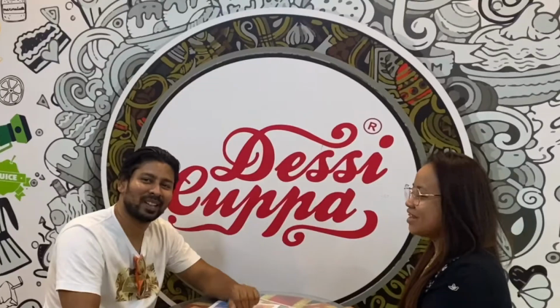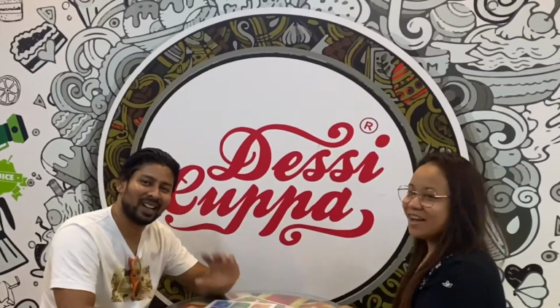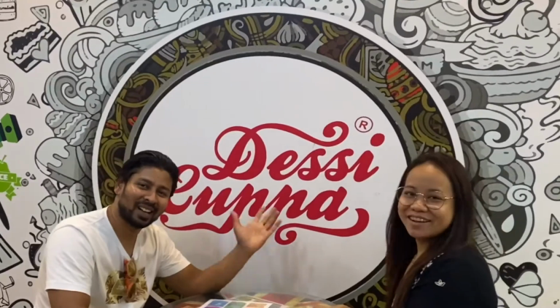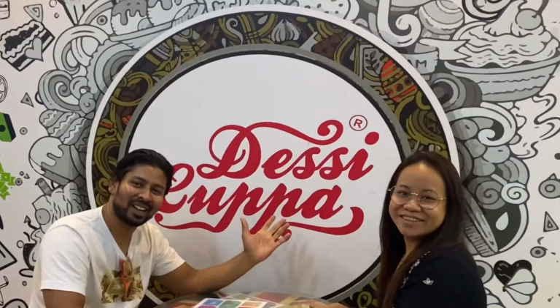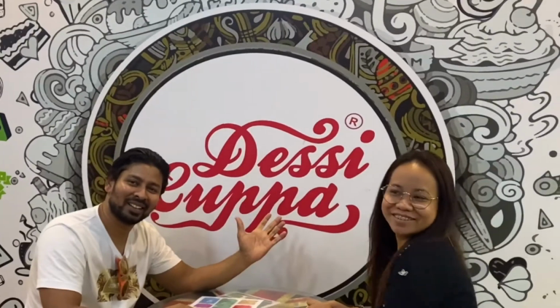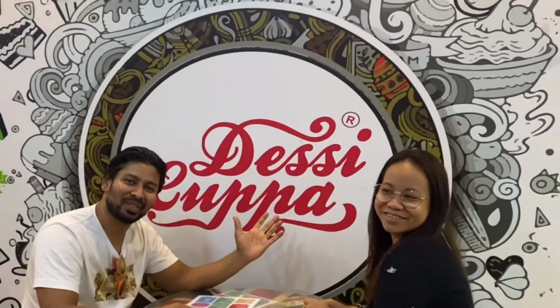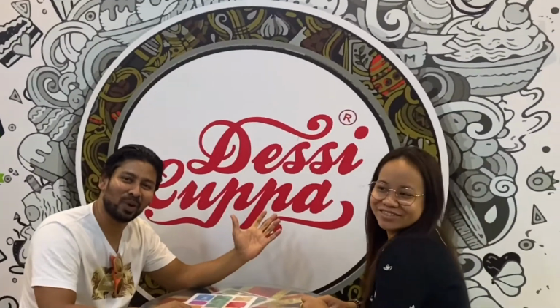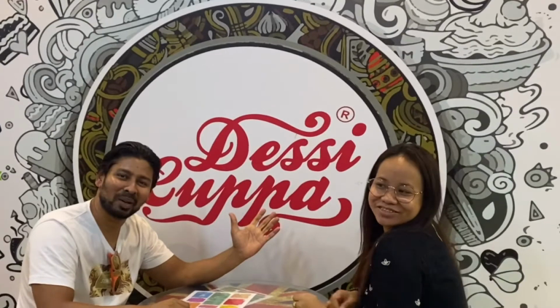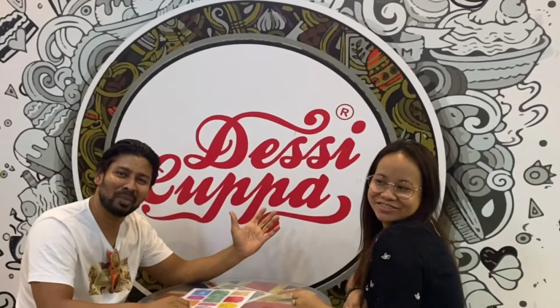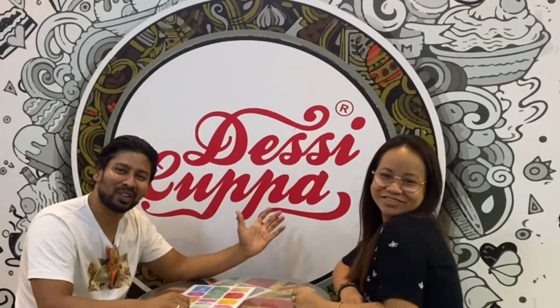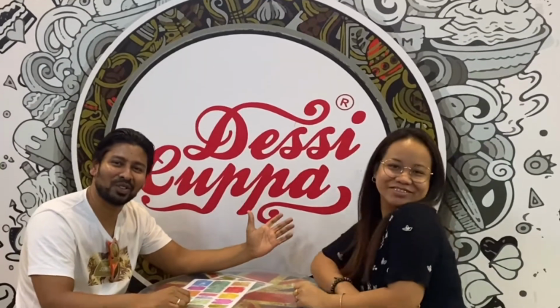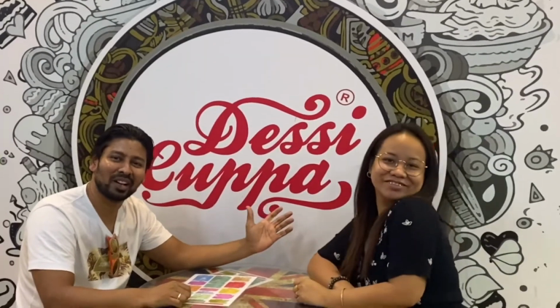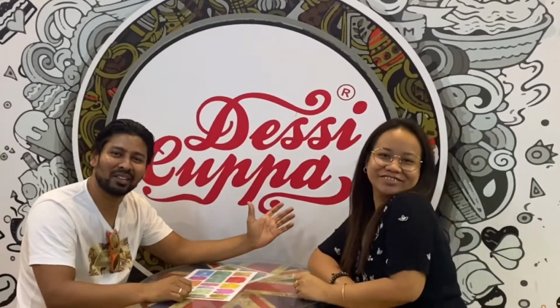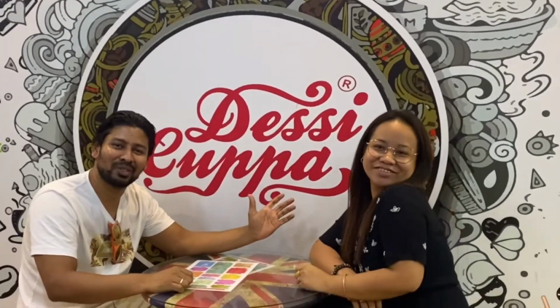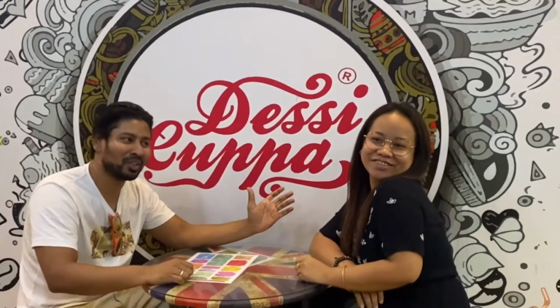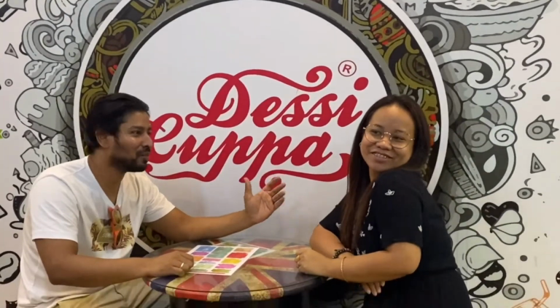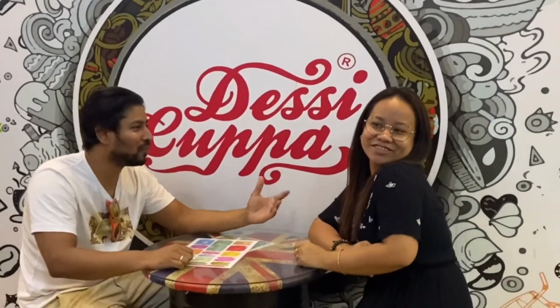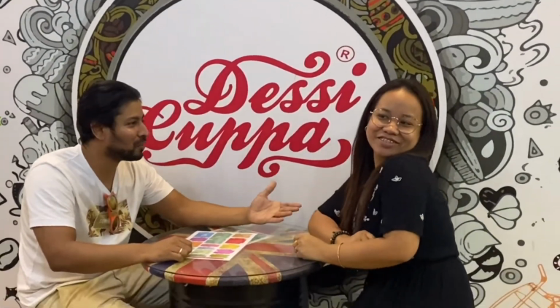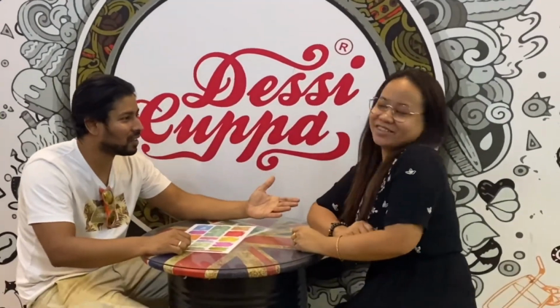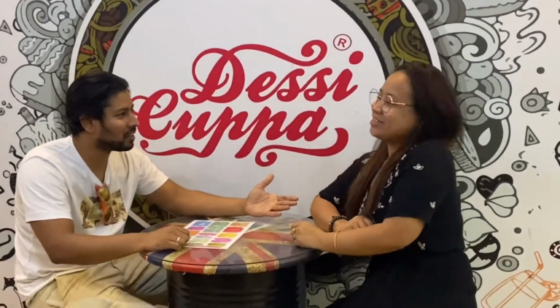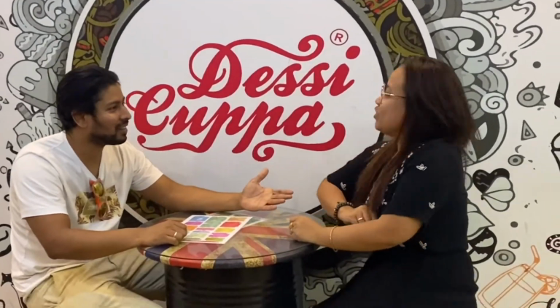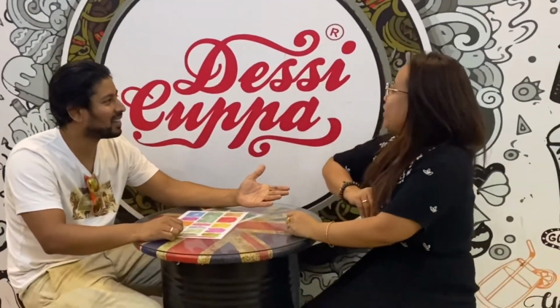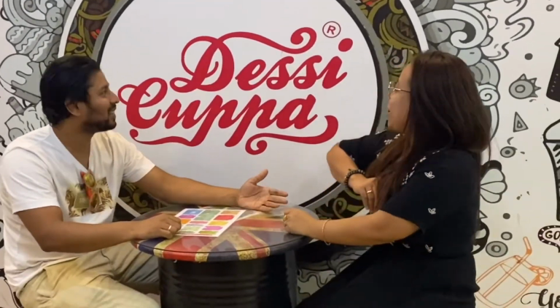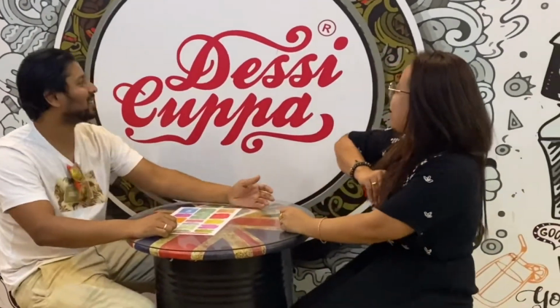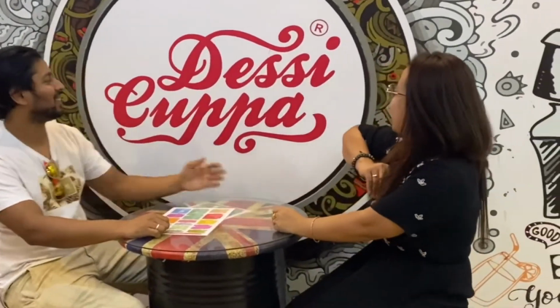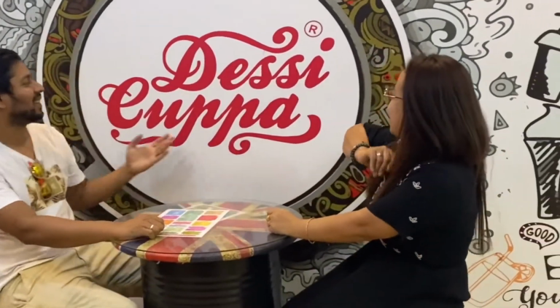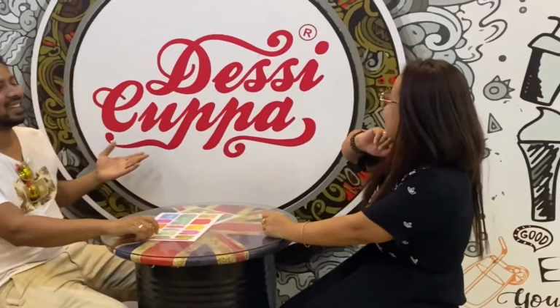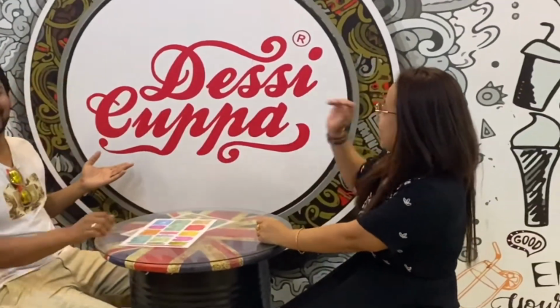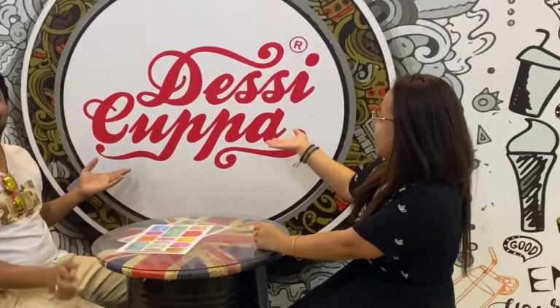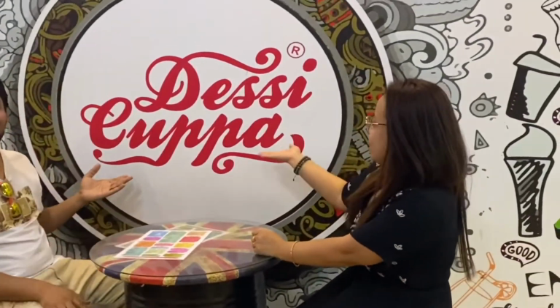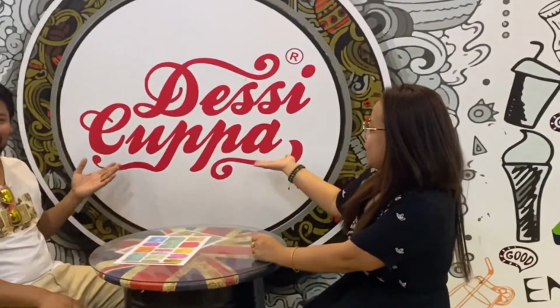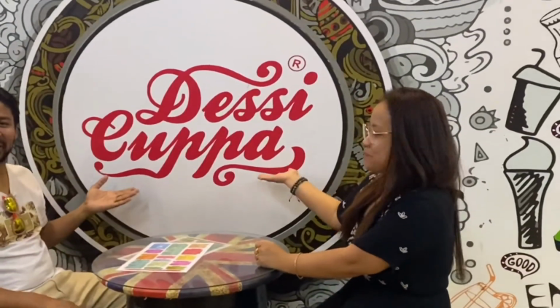Hi guys, welcome back to our channel. Today we are here in Desi Kappa.